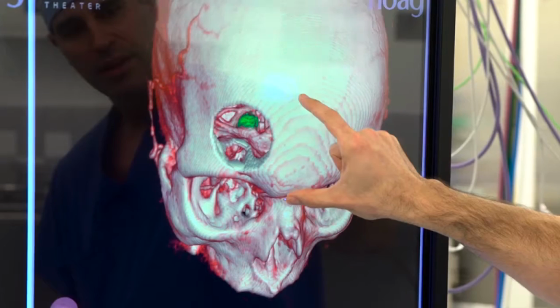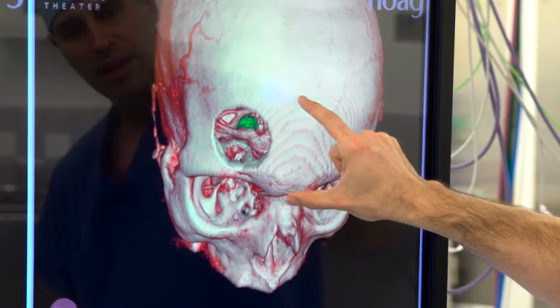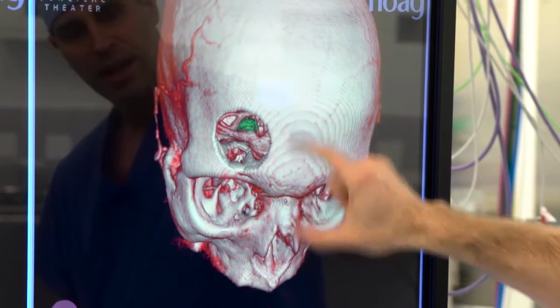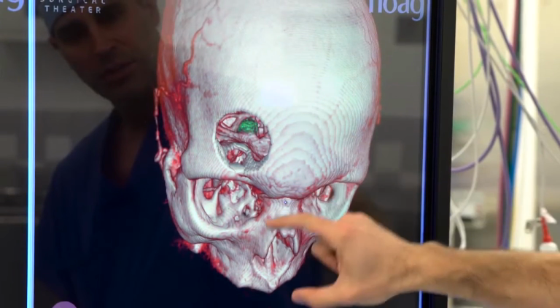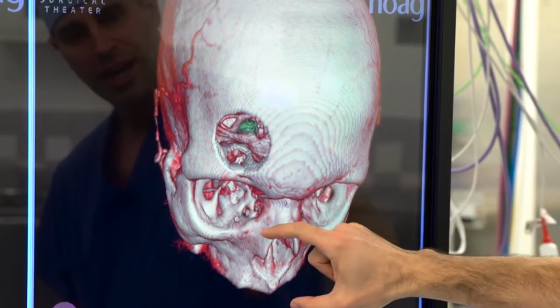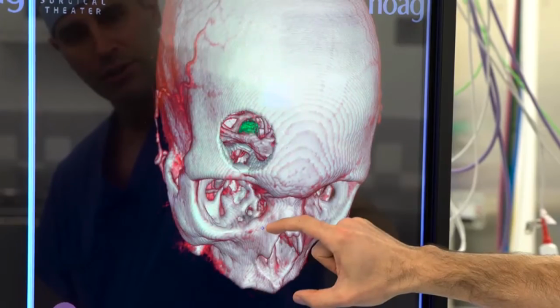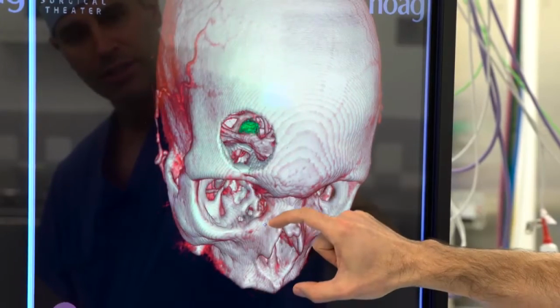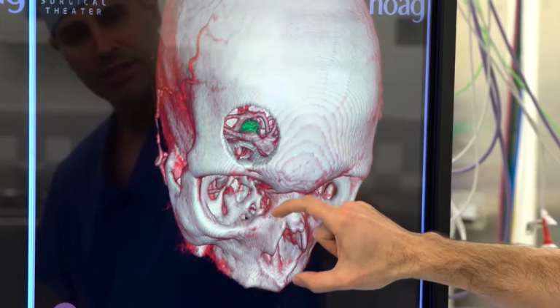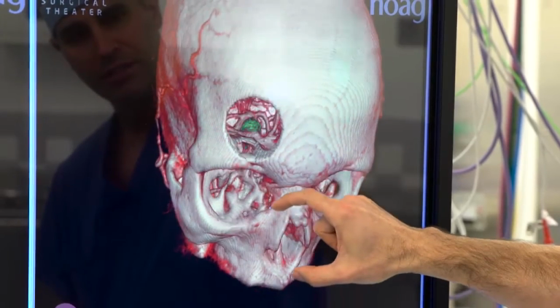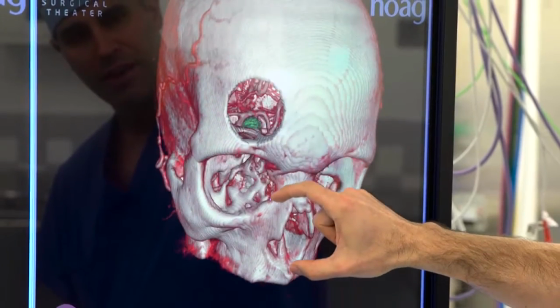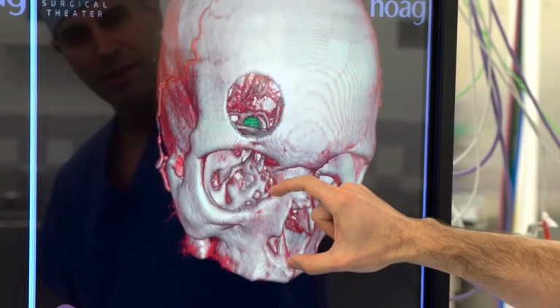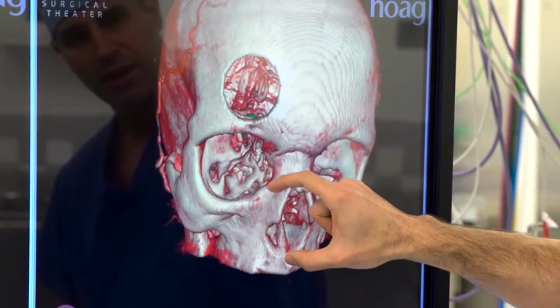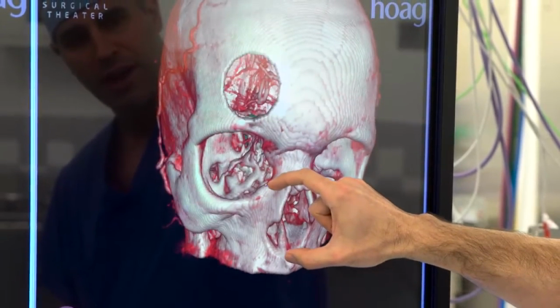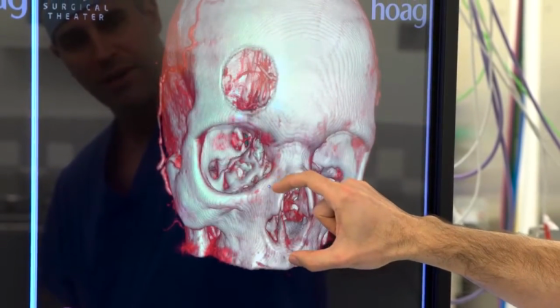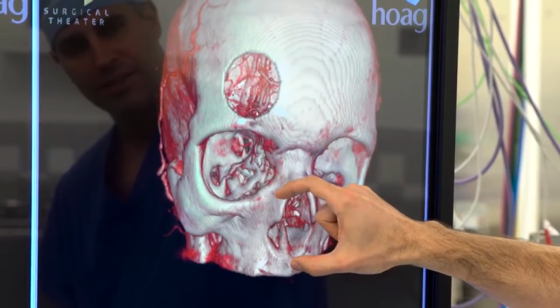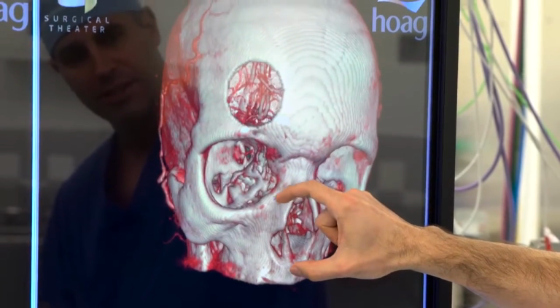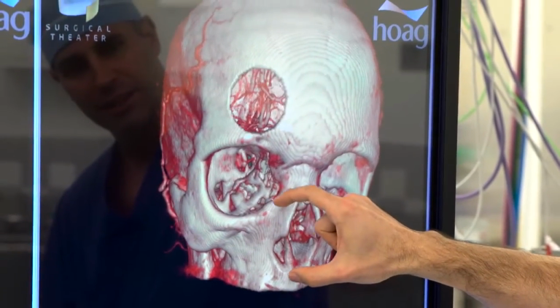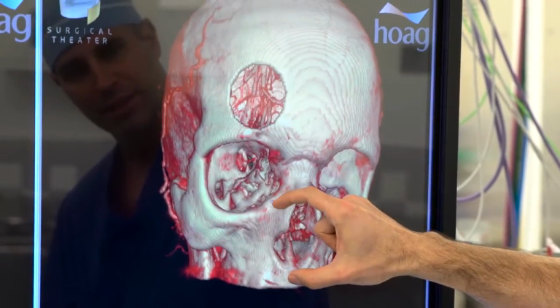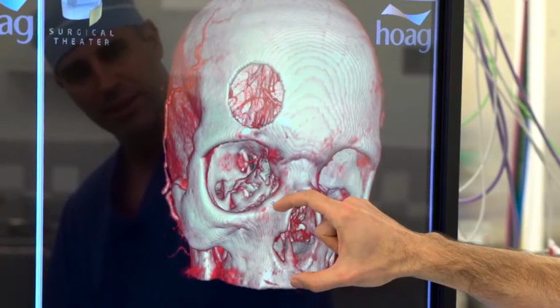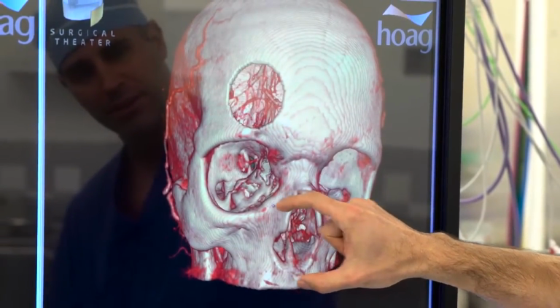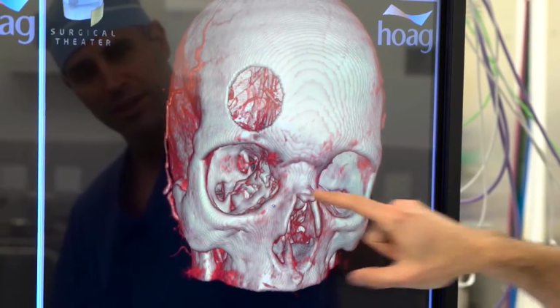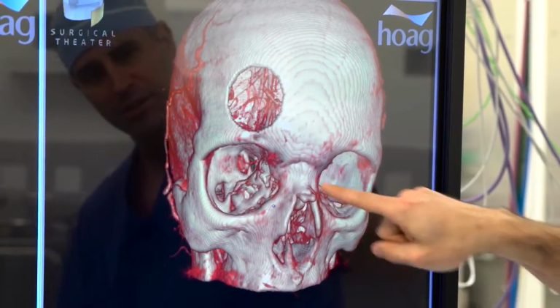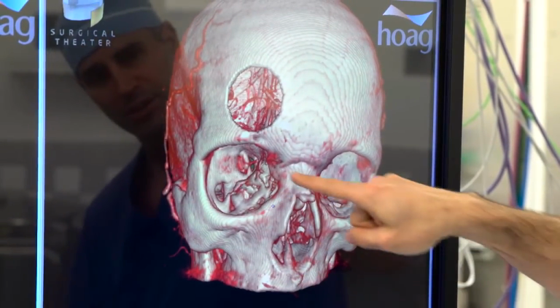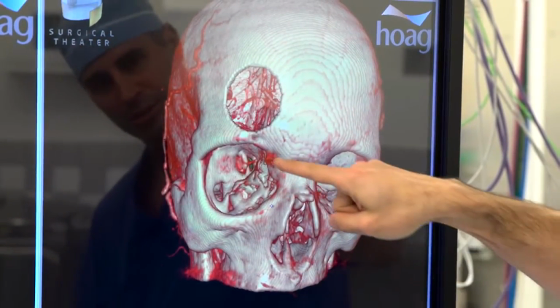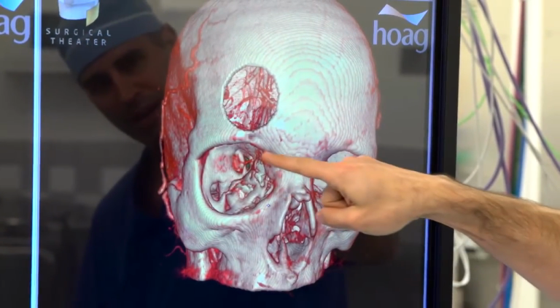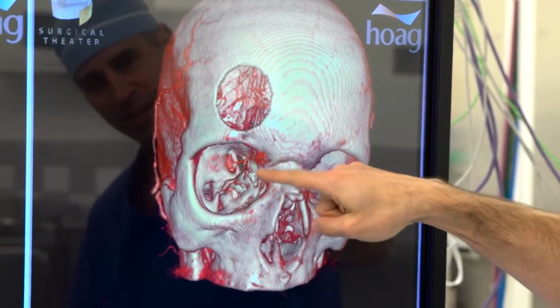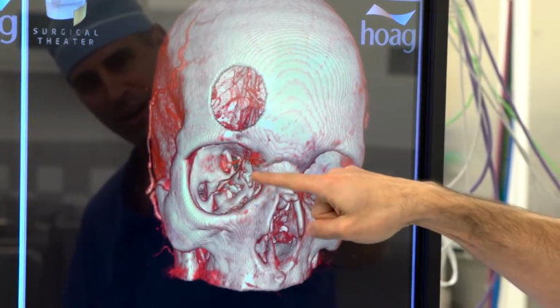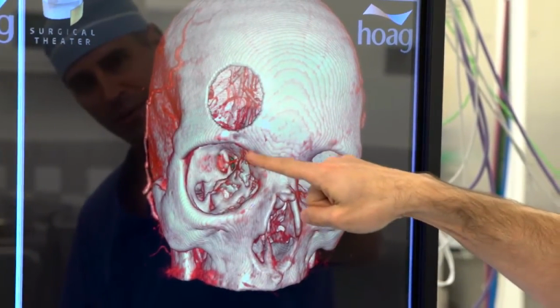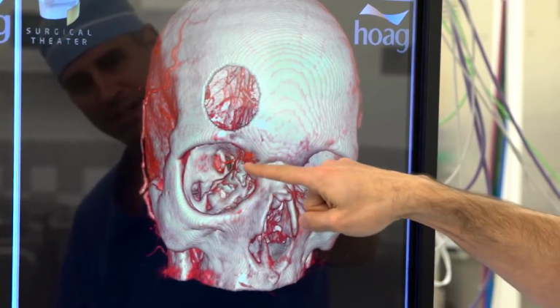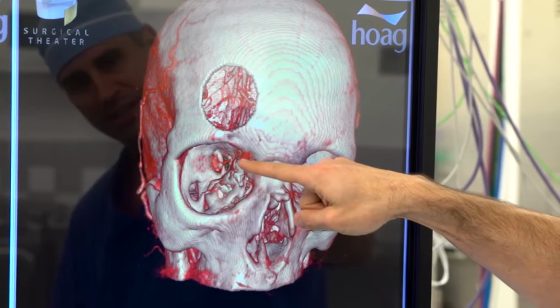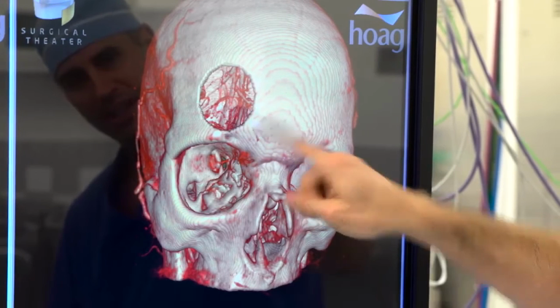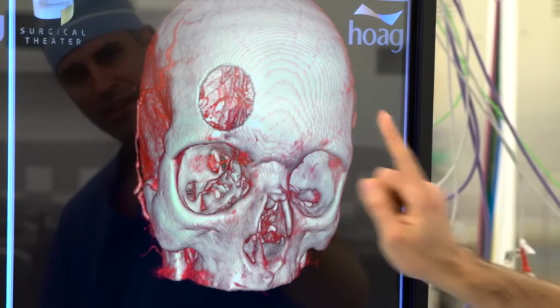We're the first center in Orange County to have it. In fact, we're the first private hospital west of the Mississippi to have it, so it's amazing to be able to bring this here to Hoag.